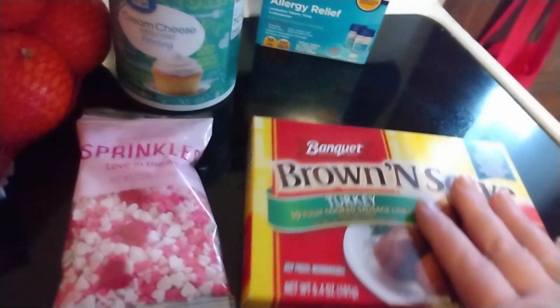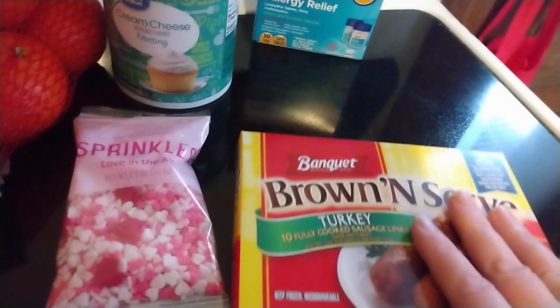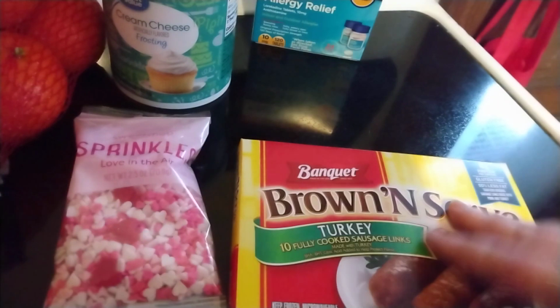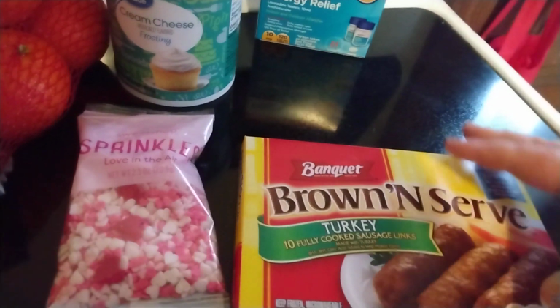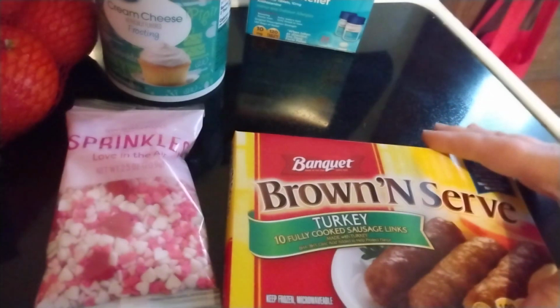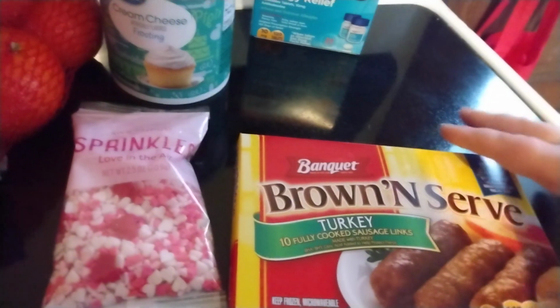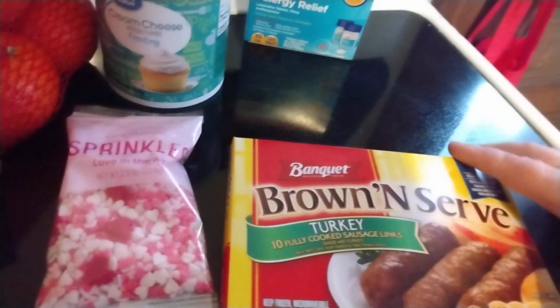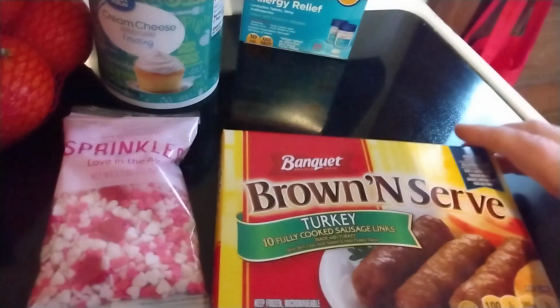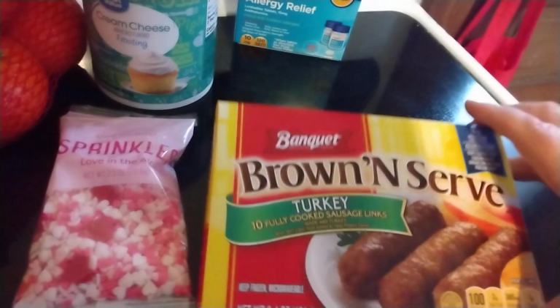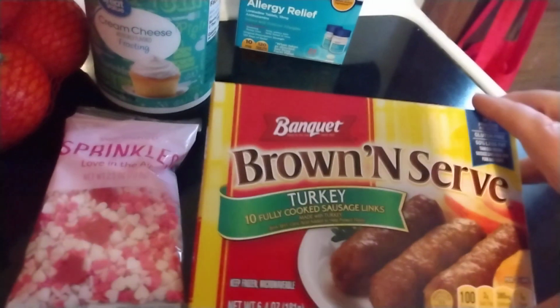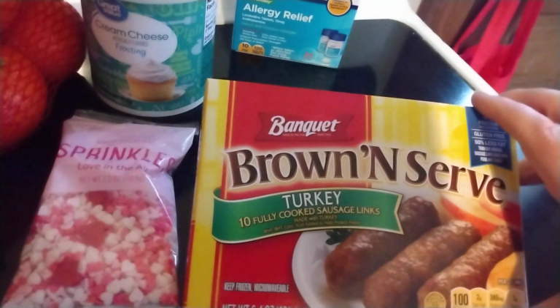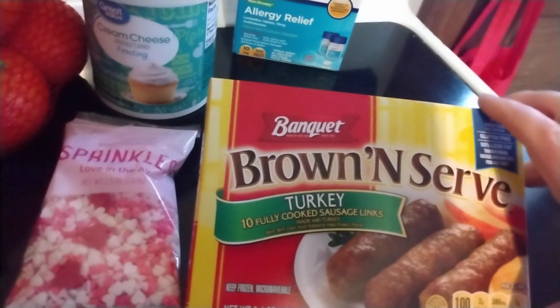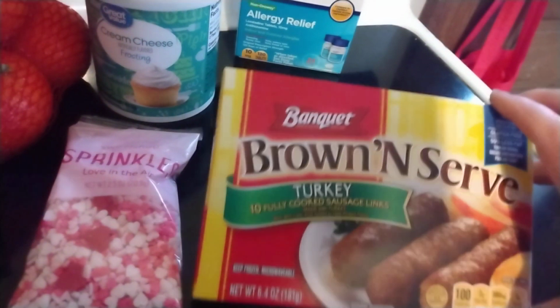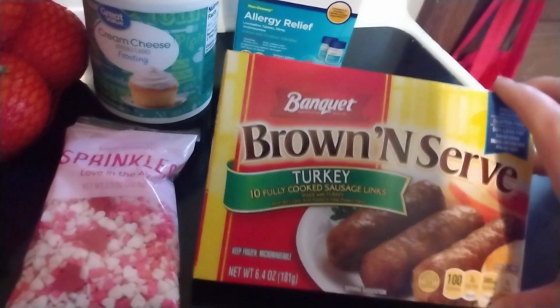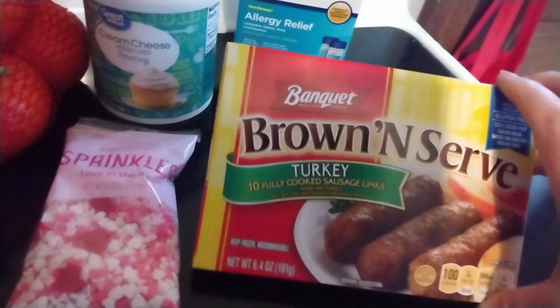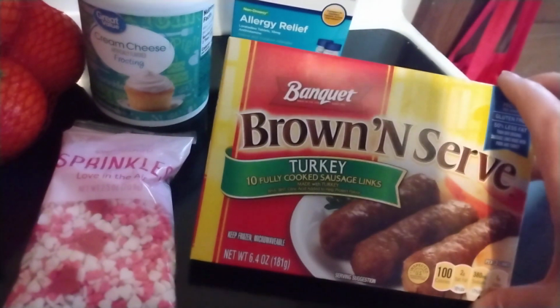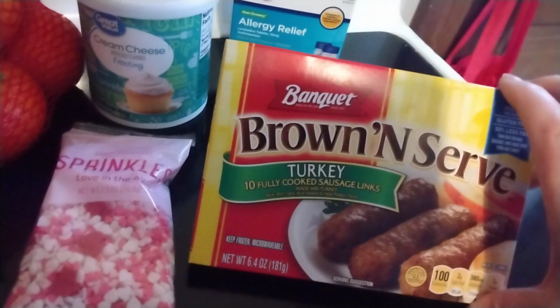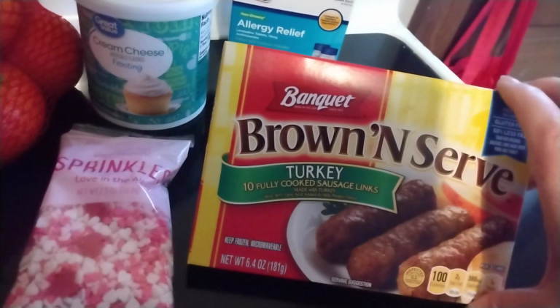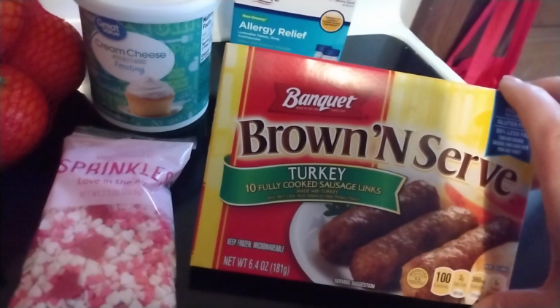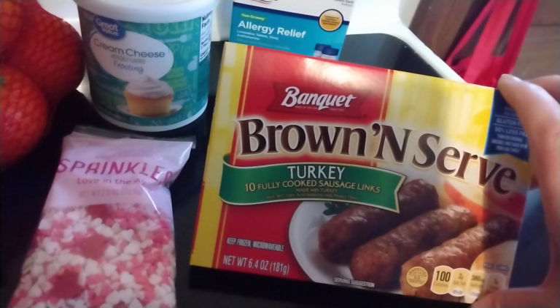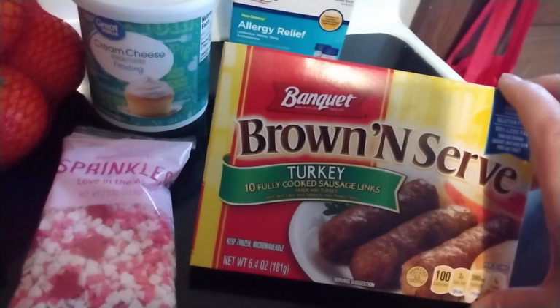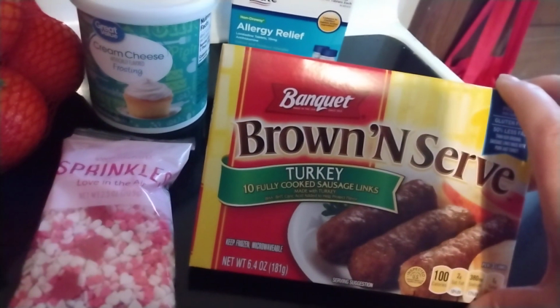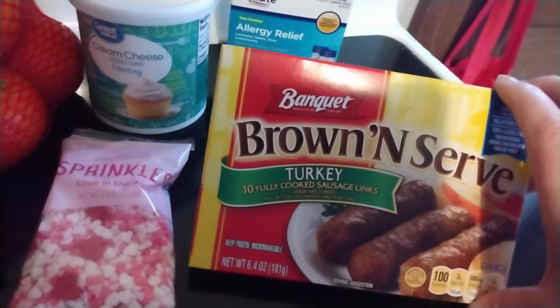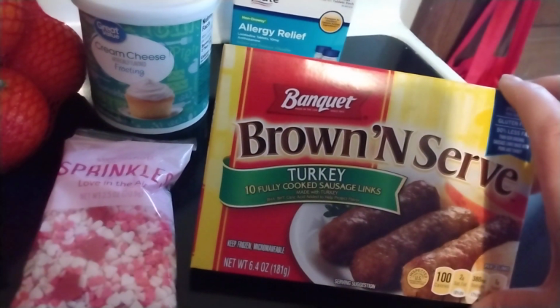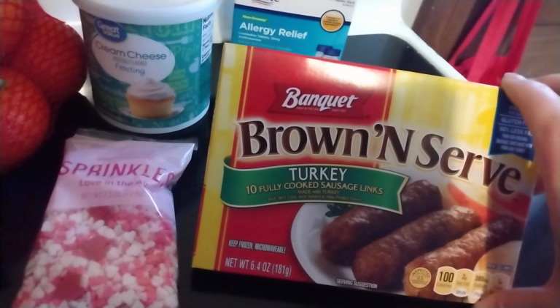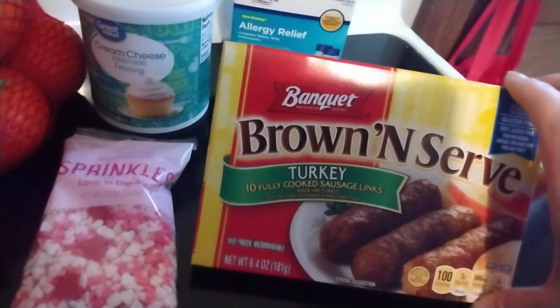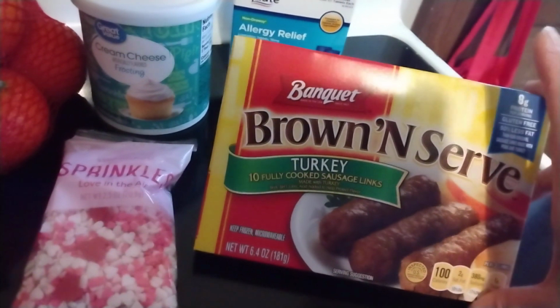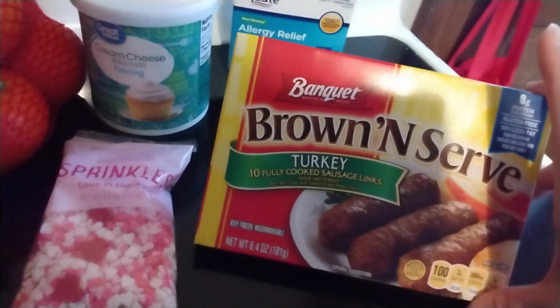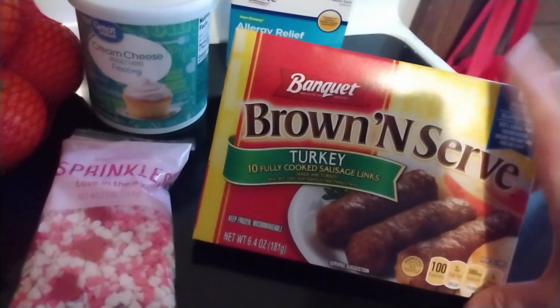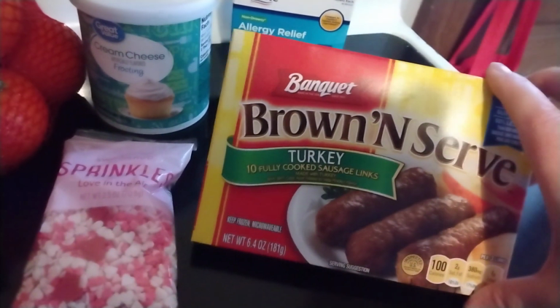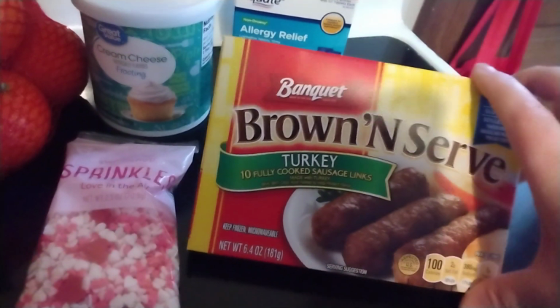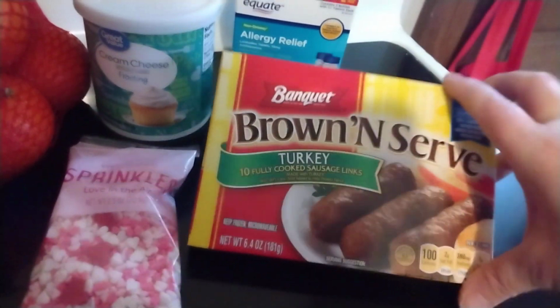I got some Banquet brown and serve turkey sausage to go with breakfast this week.